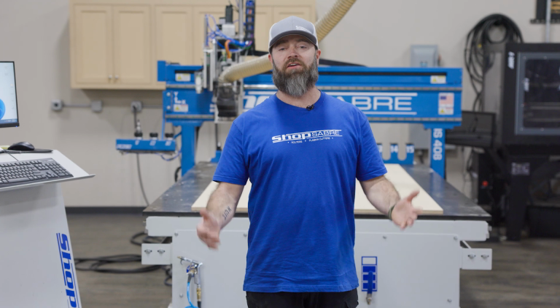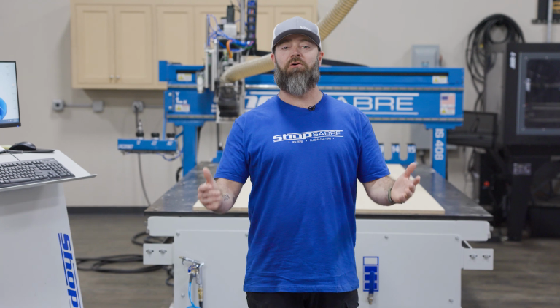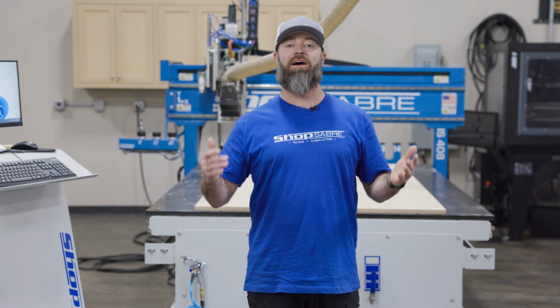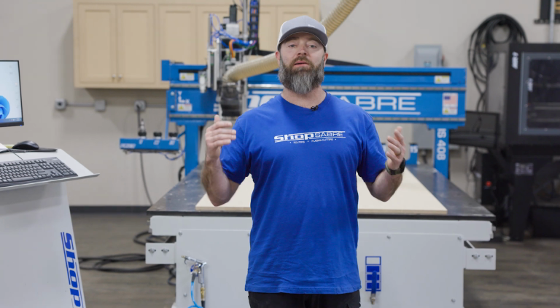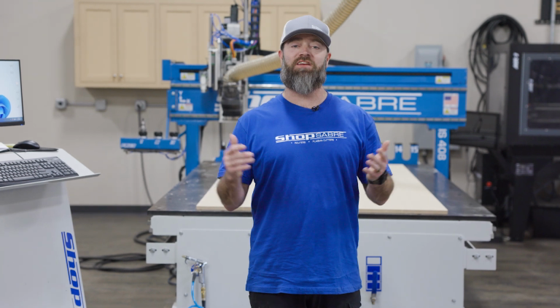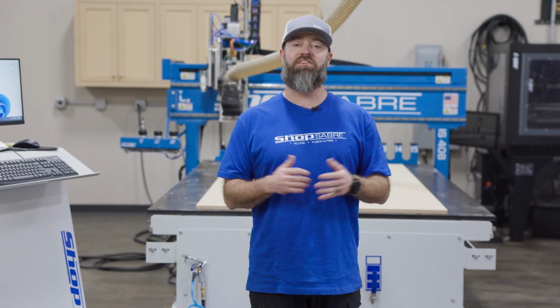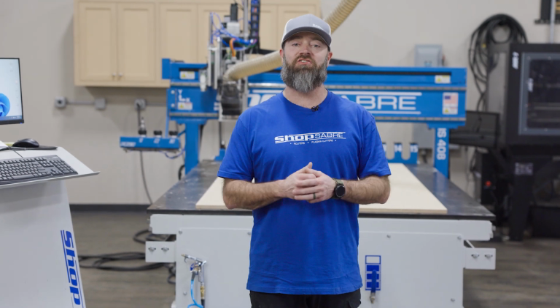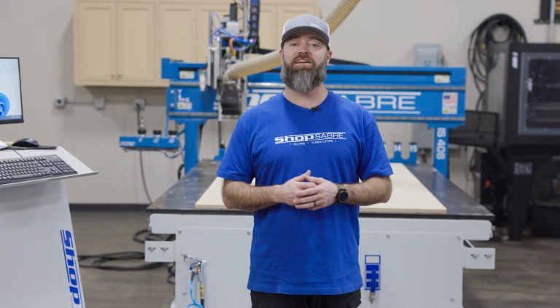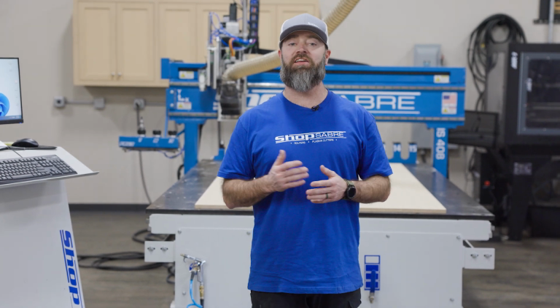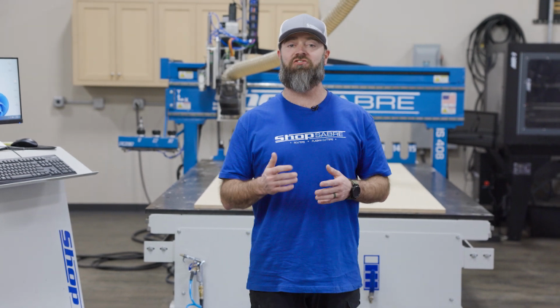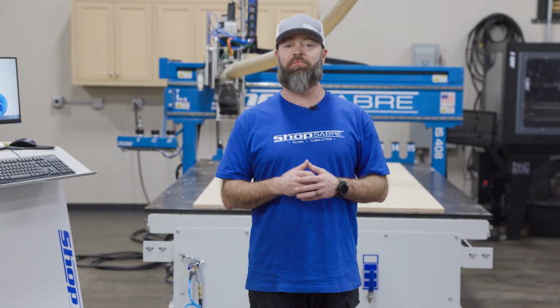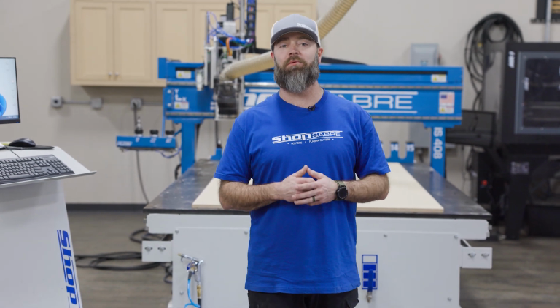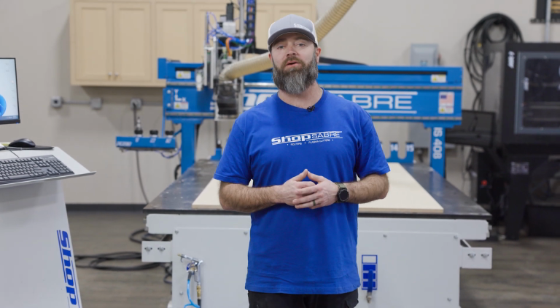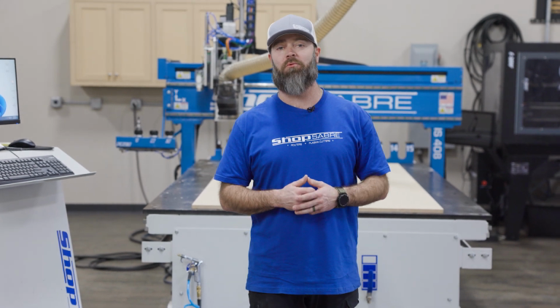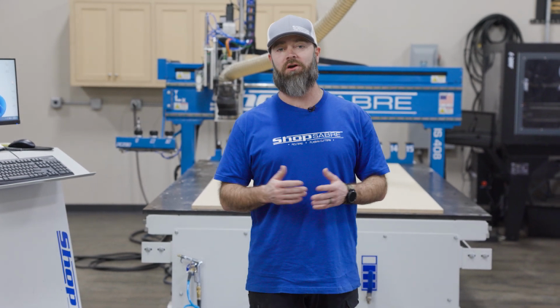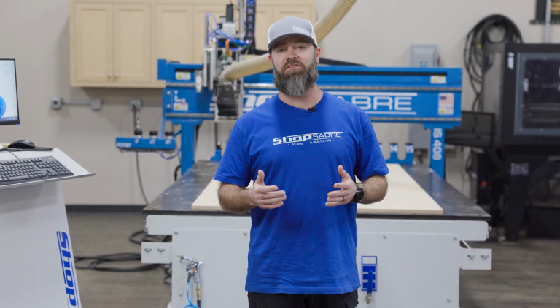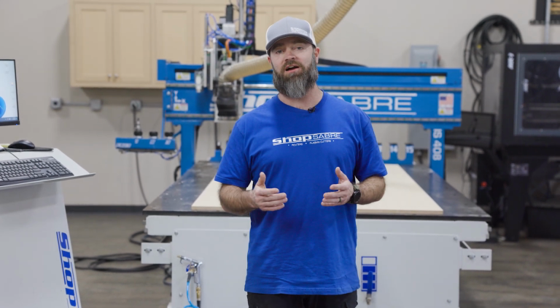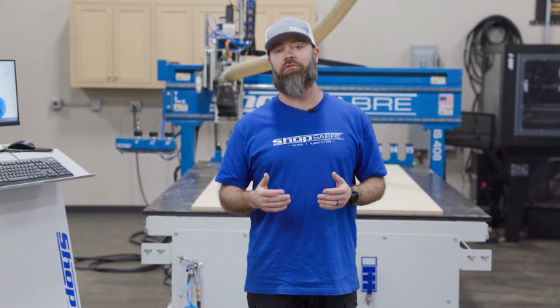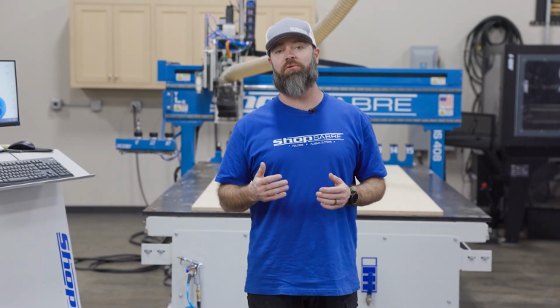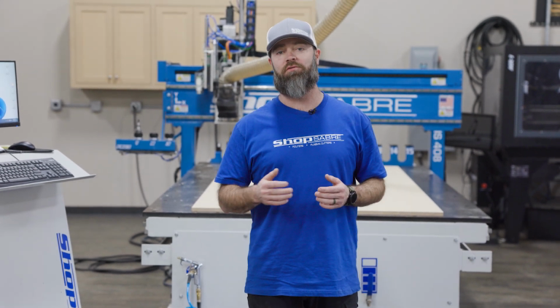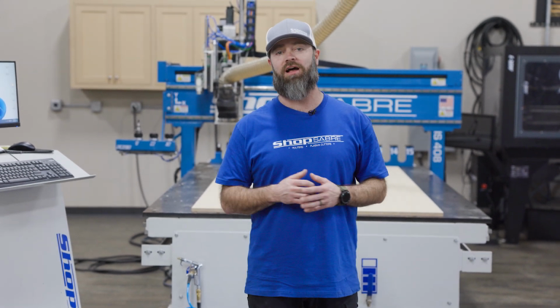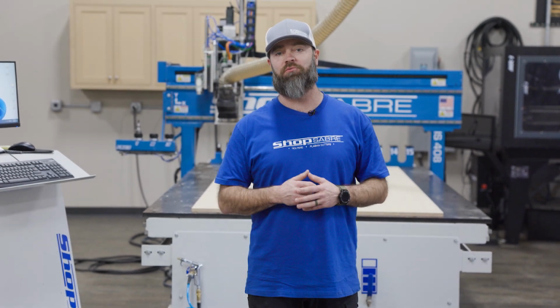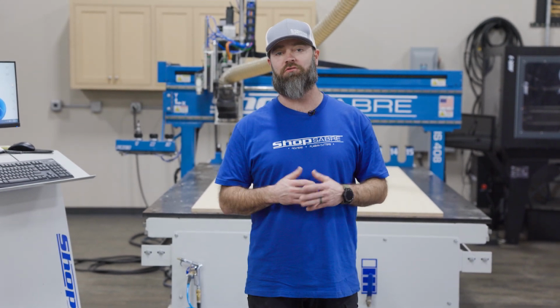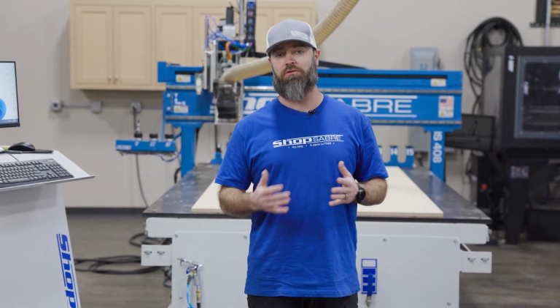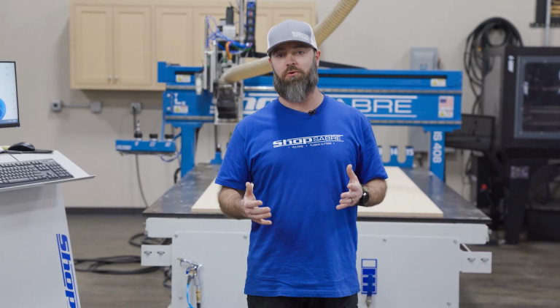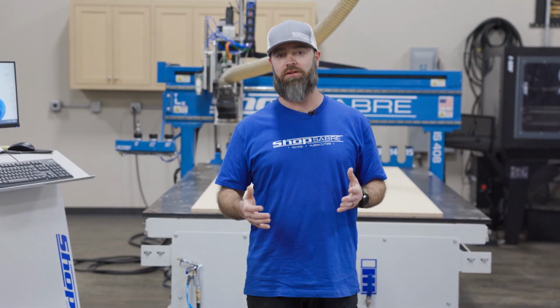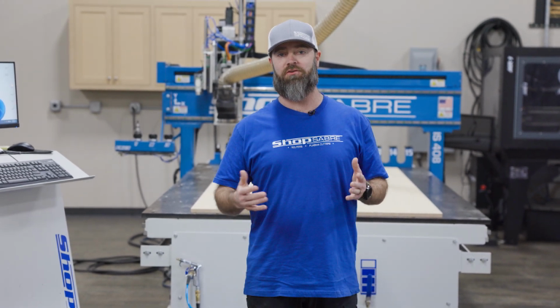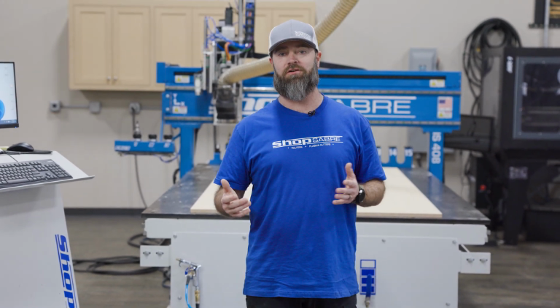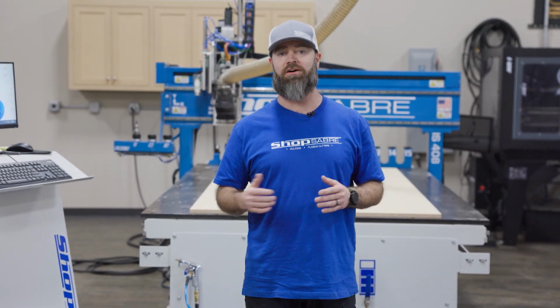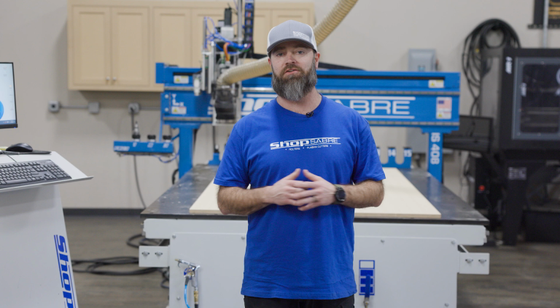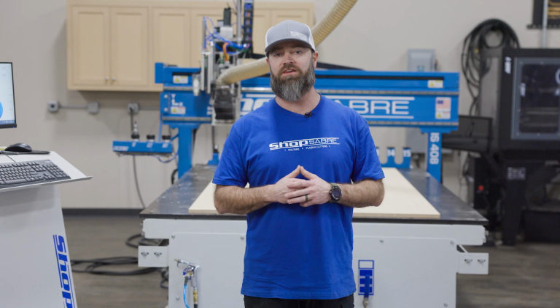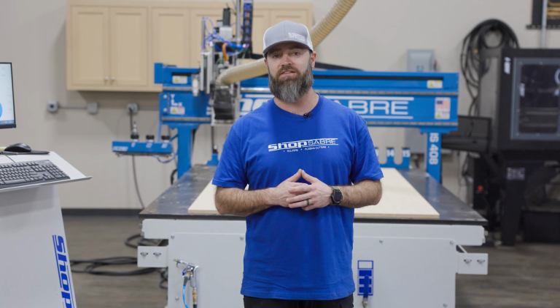Hey everyone, I'm CNC Sean, and in this Shop Saver Minute we're going to talk about three different options for loading the material onto your CNC.